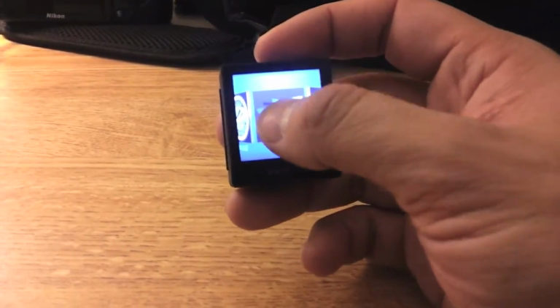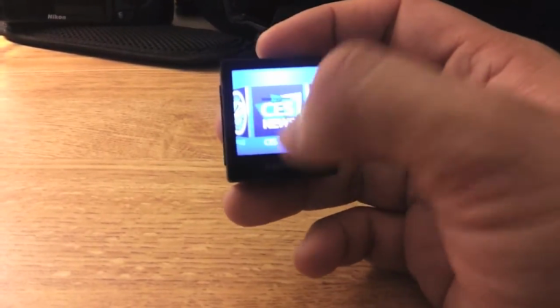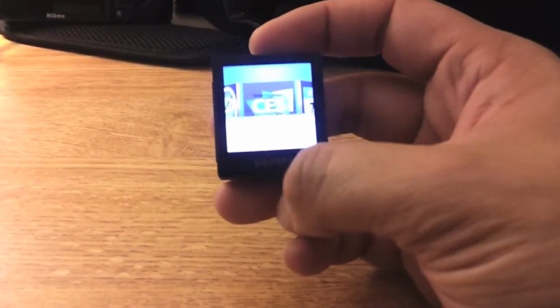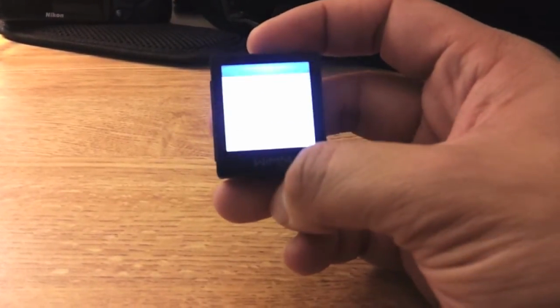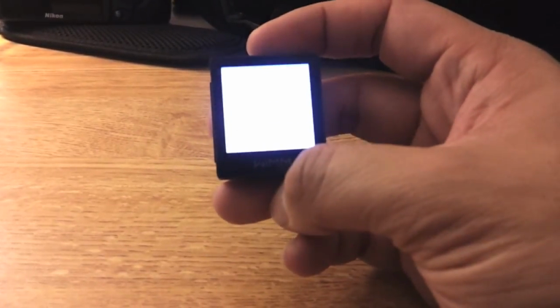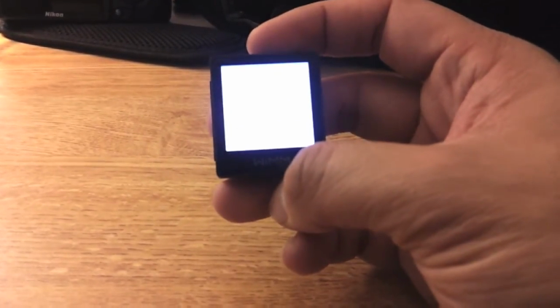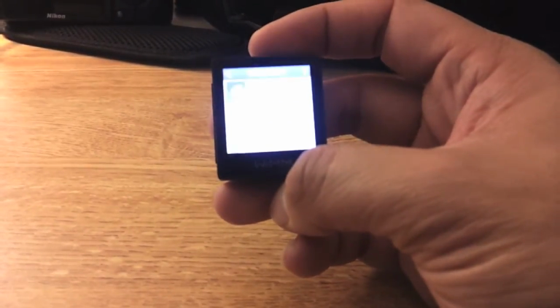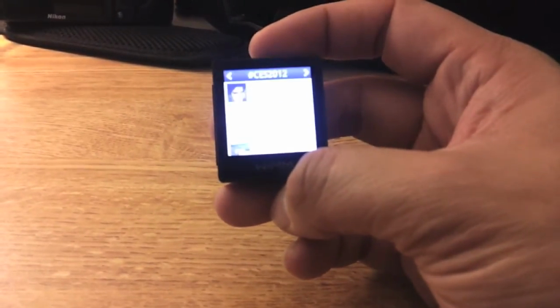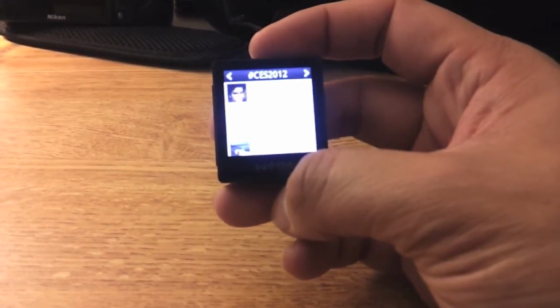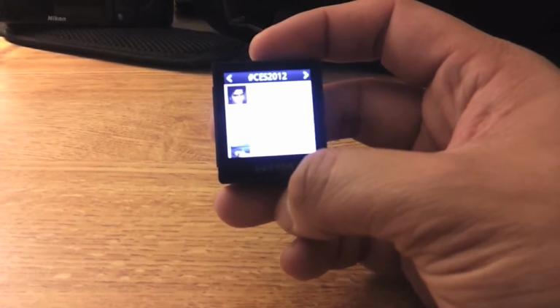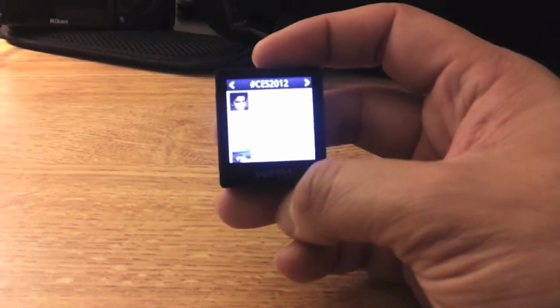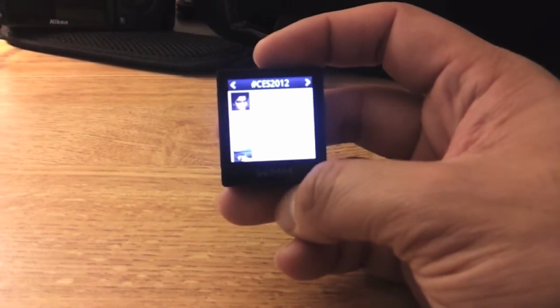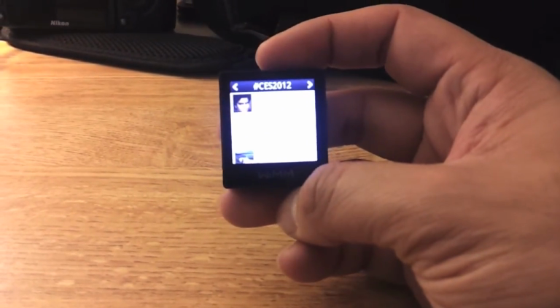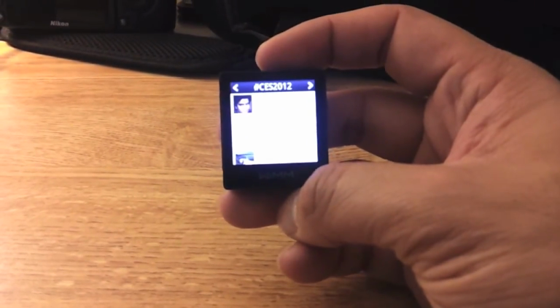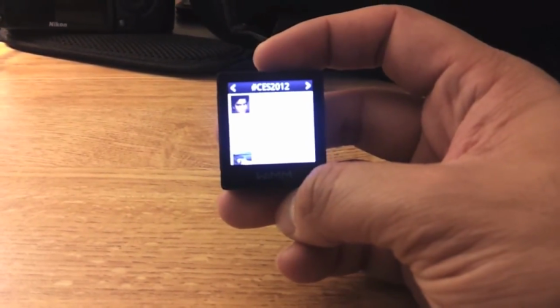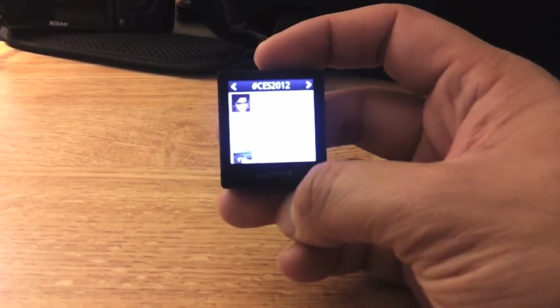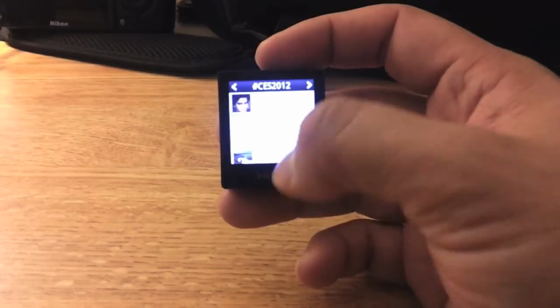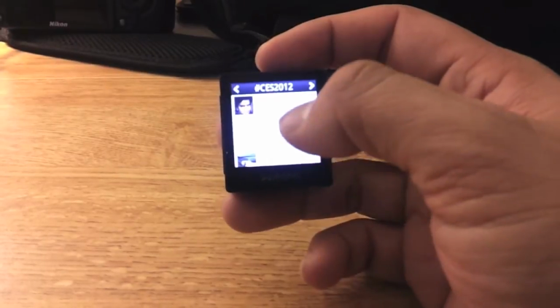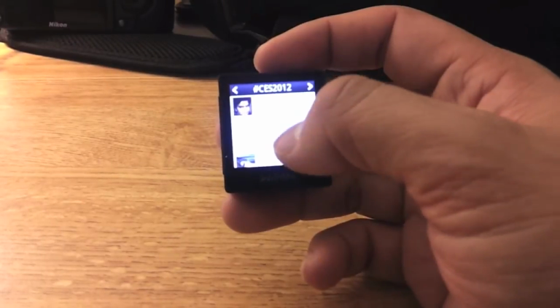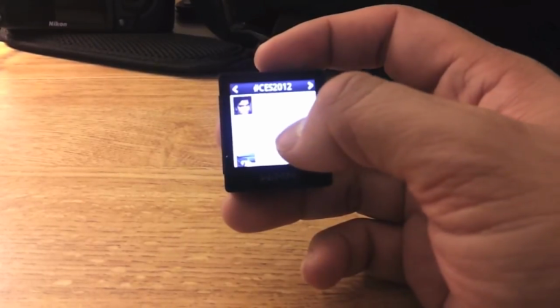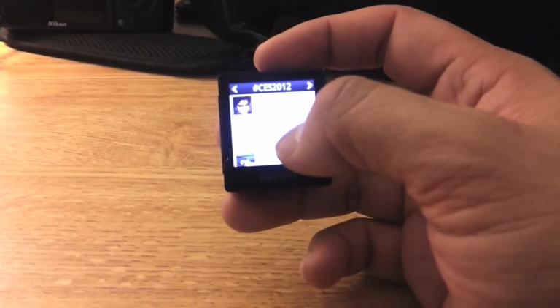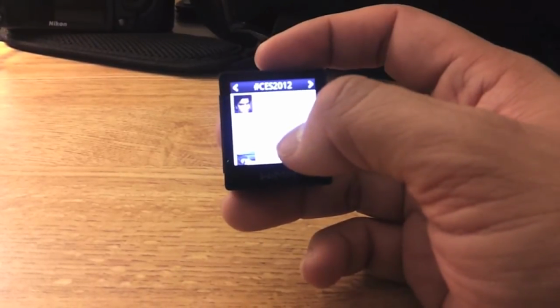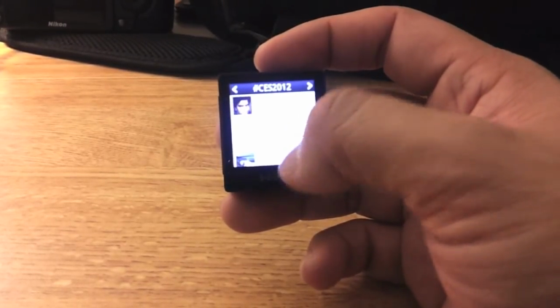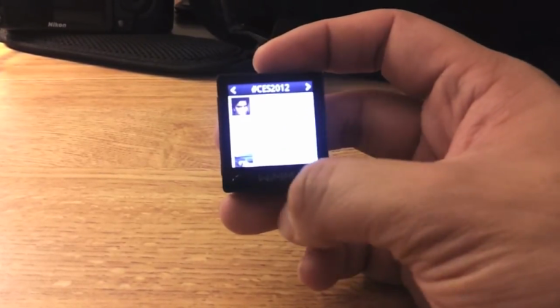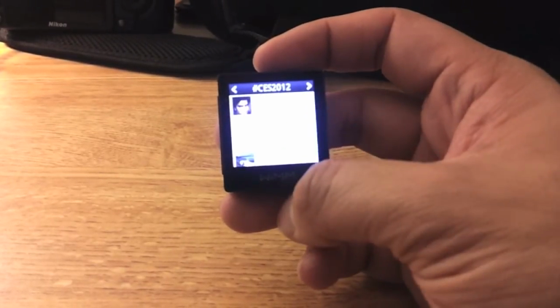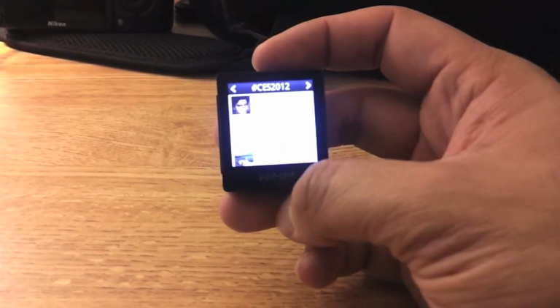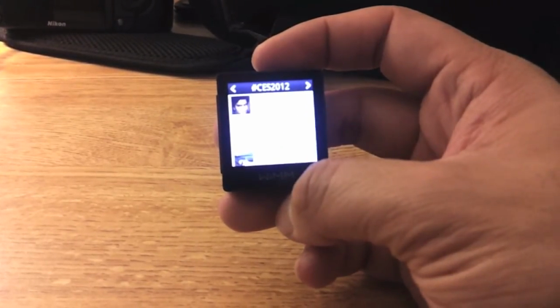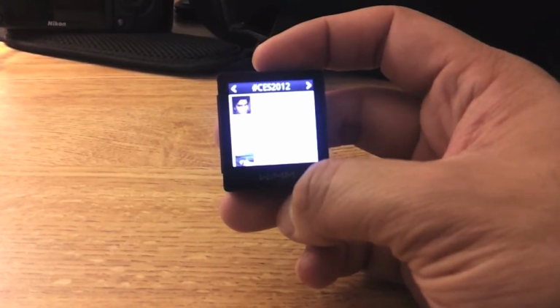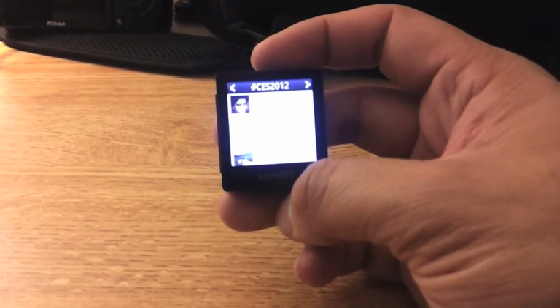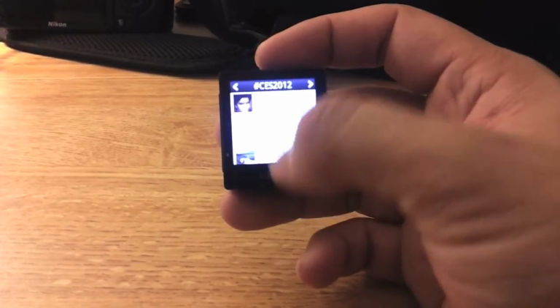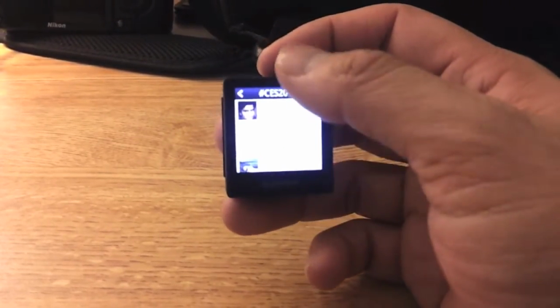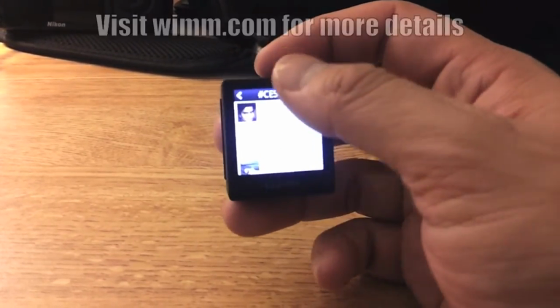There's also a CES News feed with a CES 2012 hashtag.